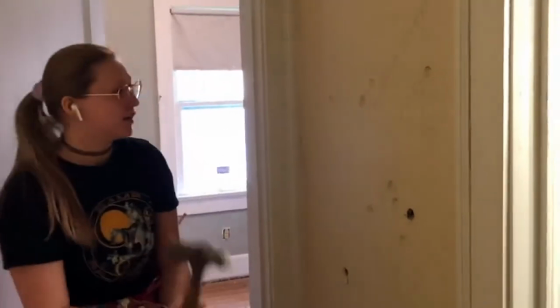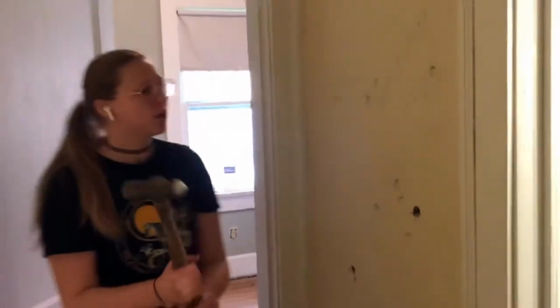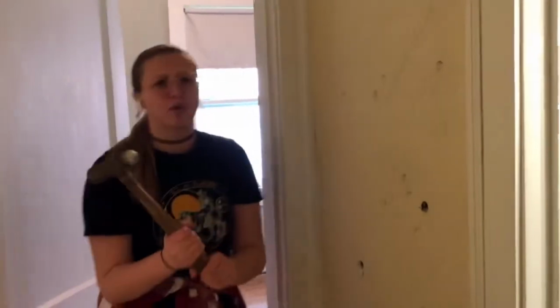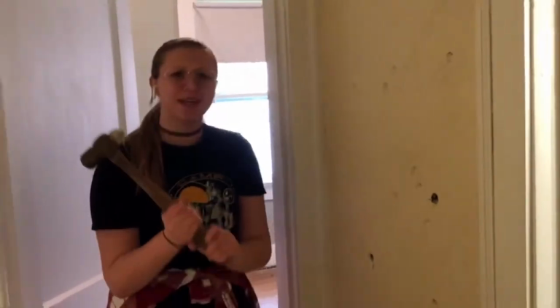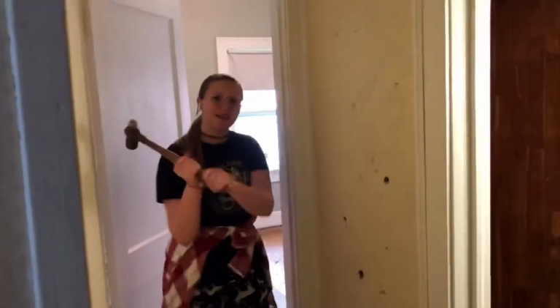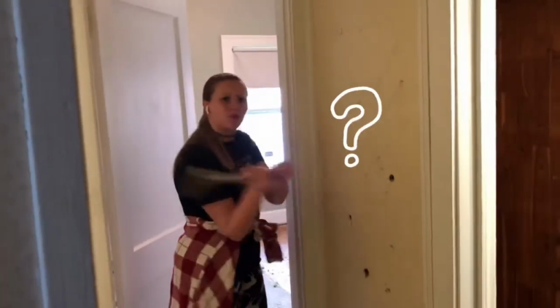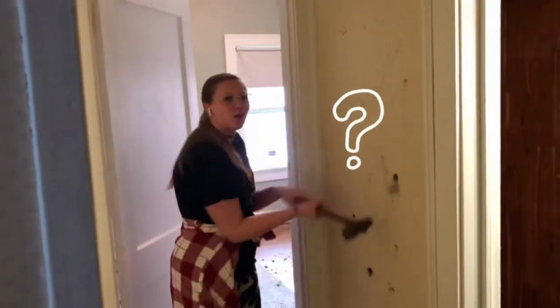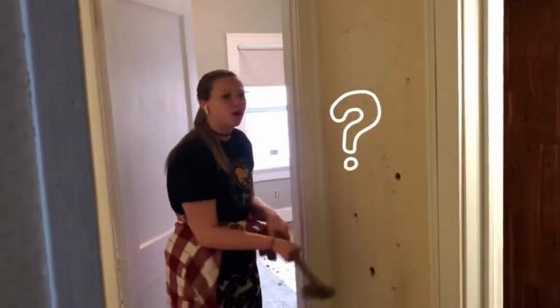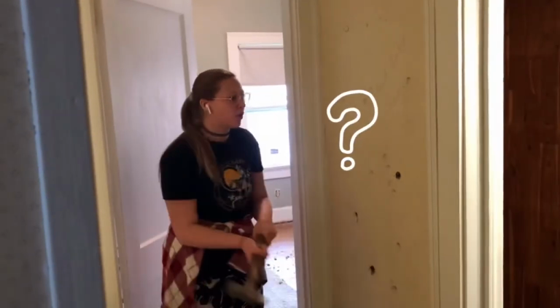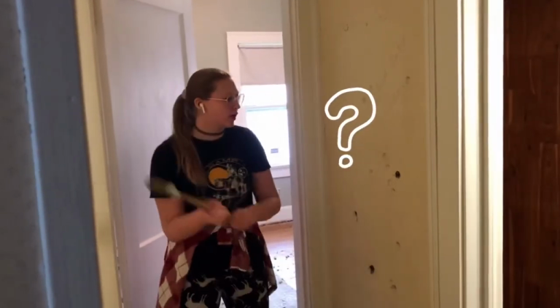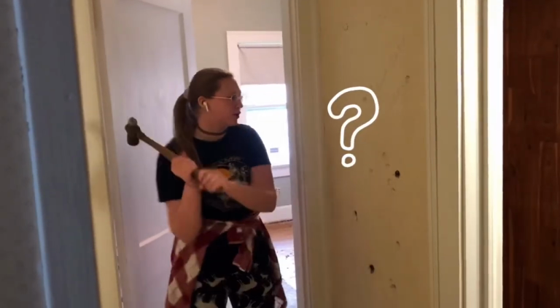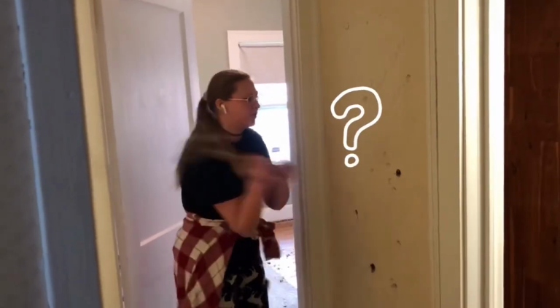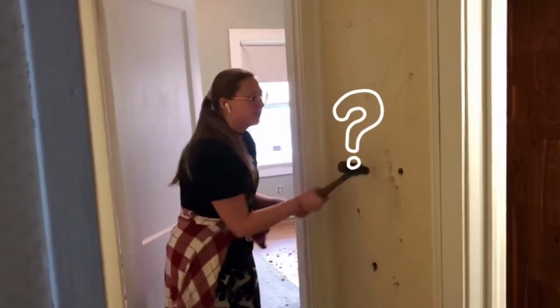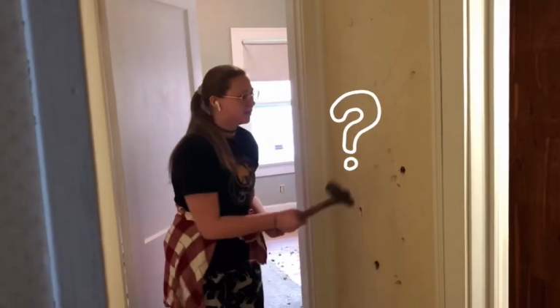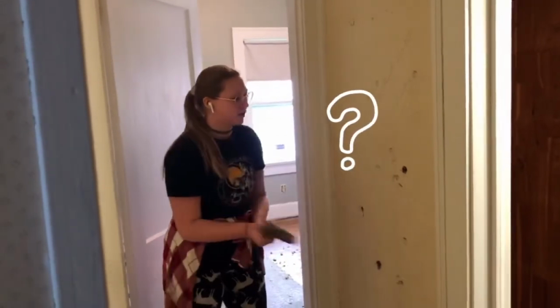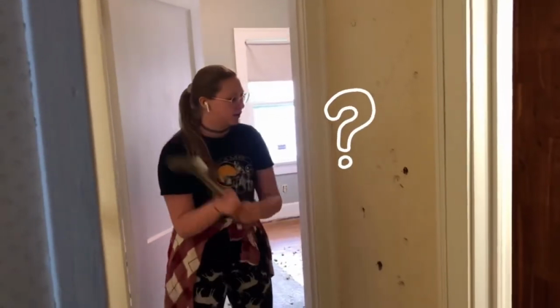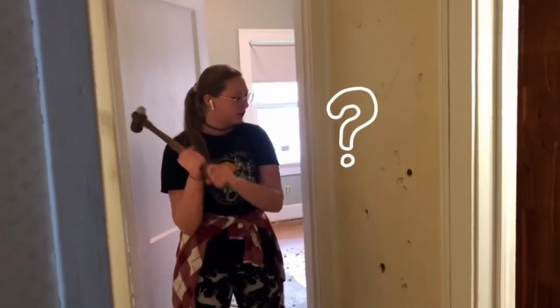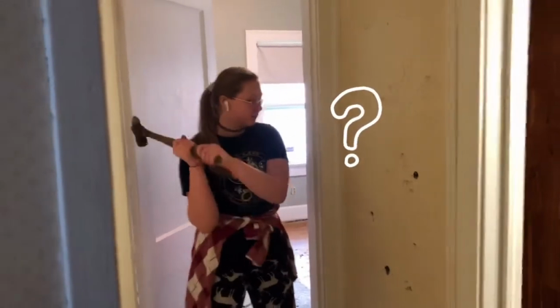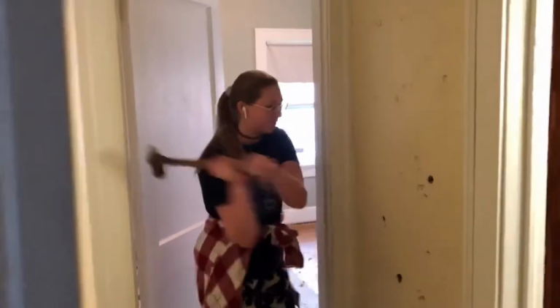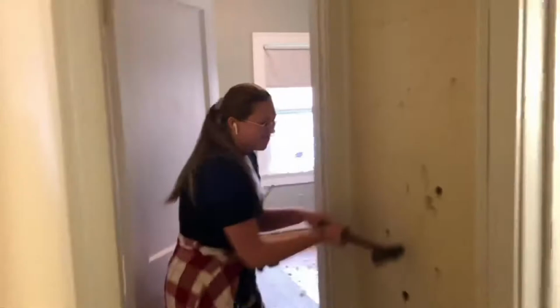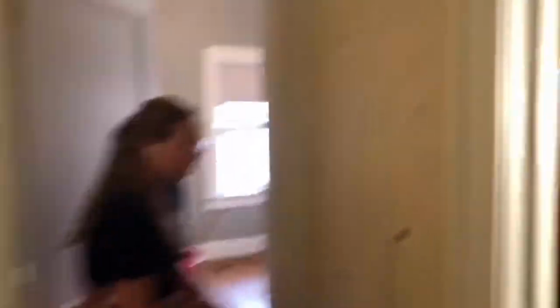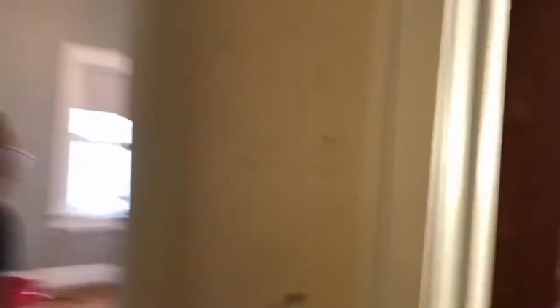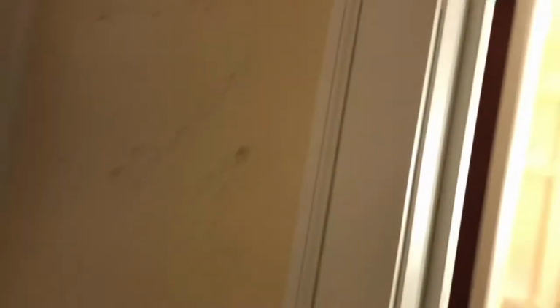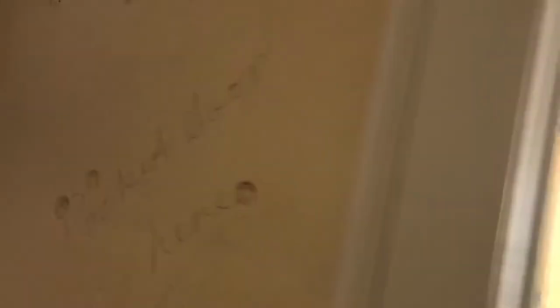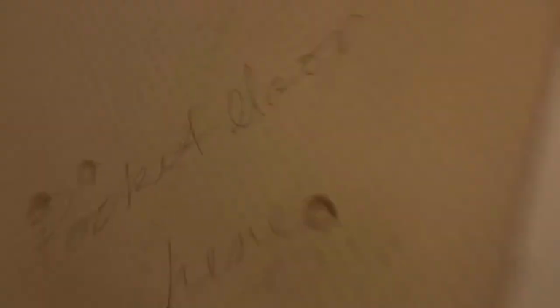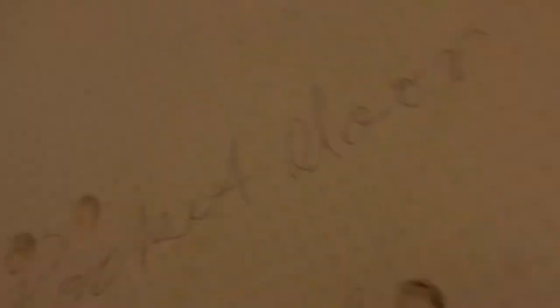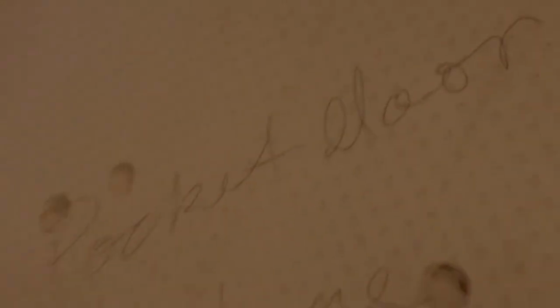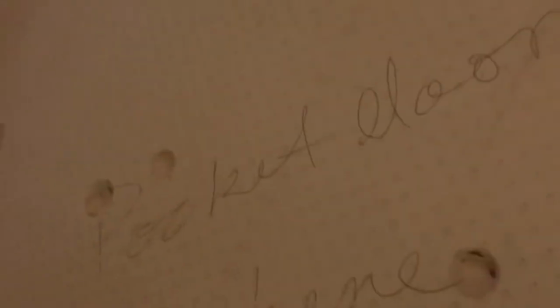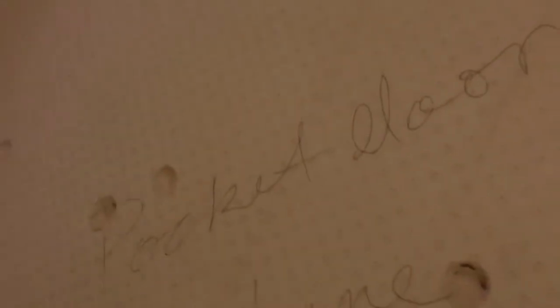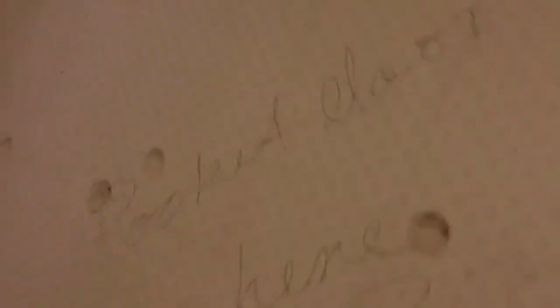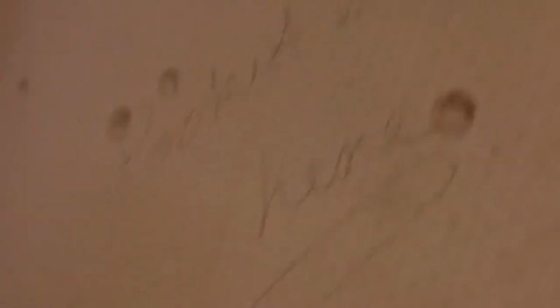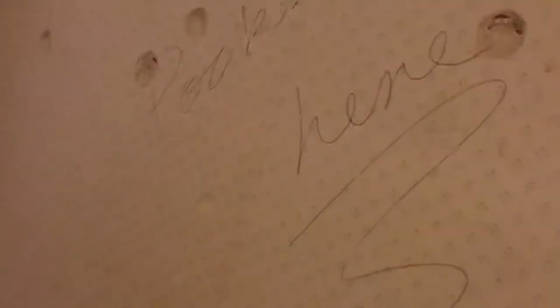Are we taking off the wall? What are we gonna do? We're gonna put a pocket door in here. Pocket door here.